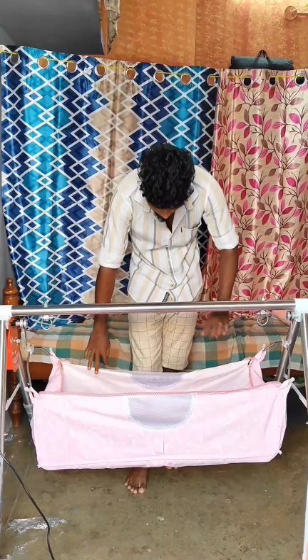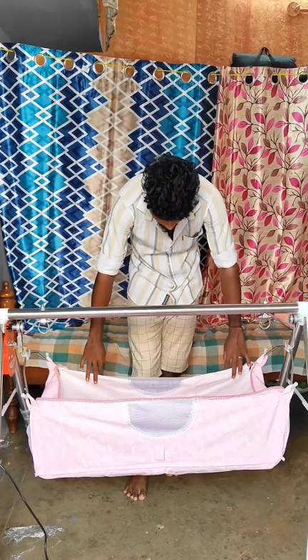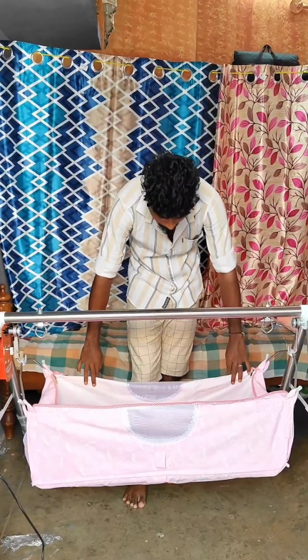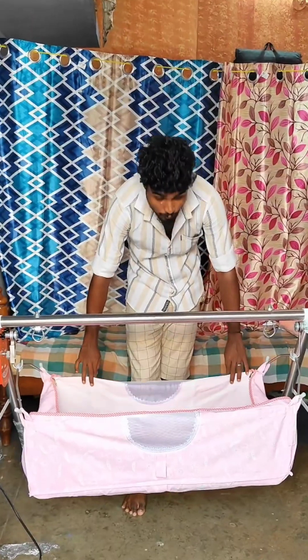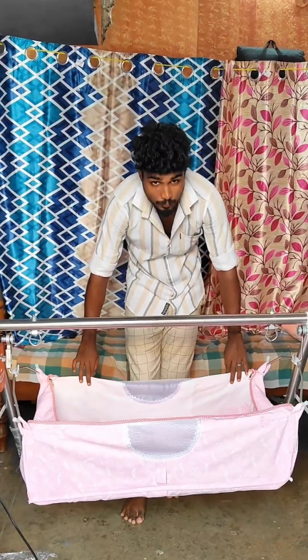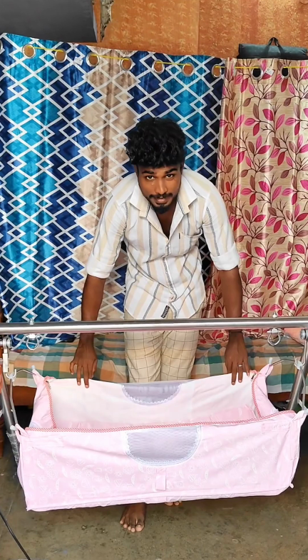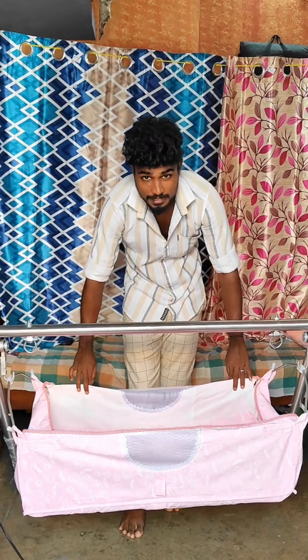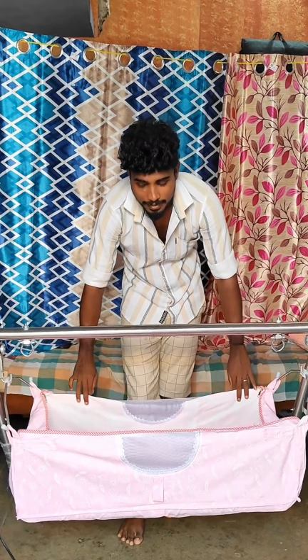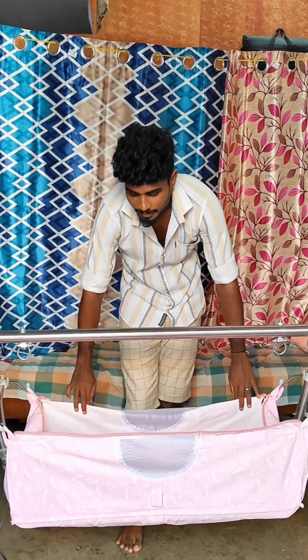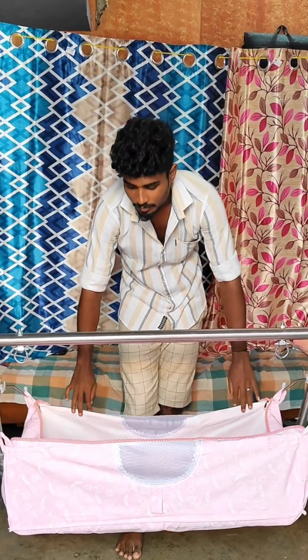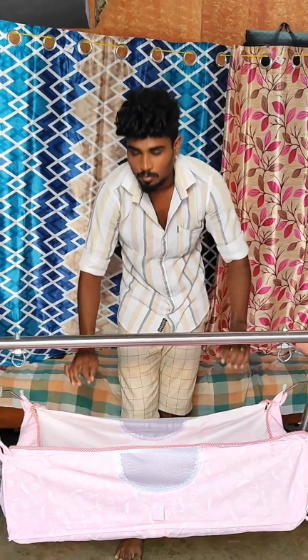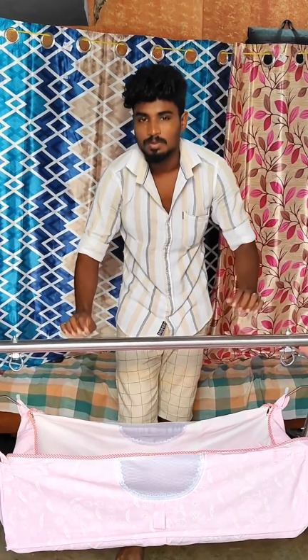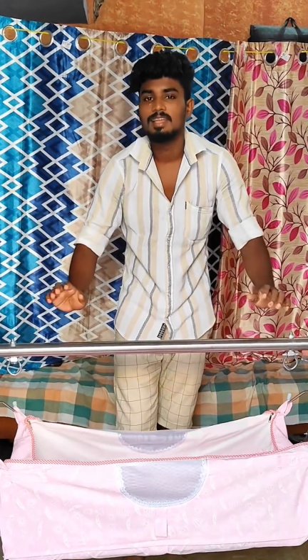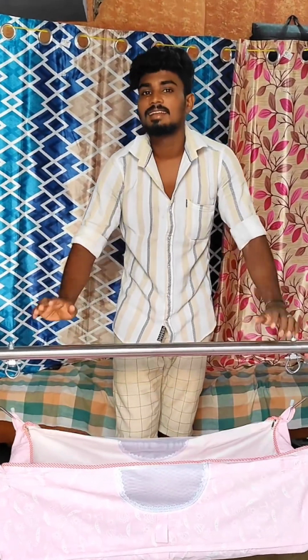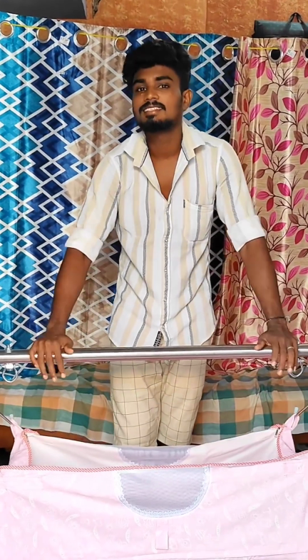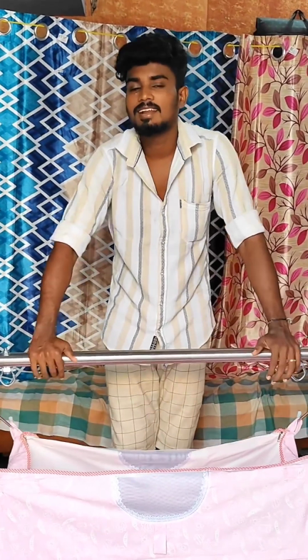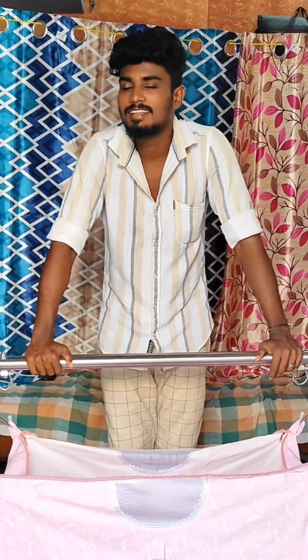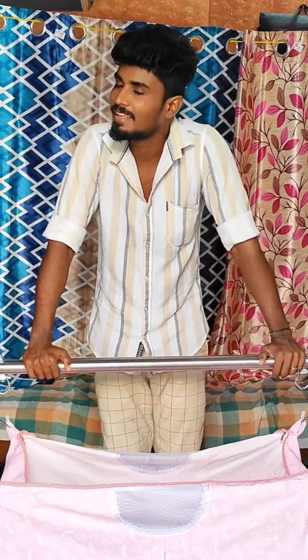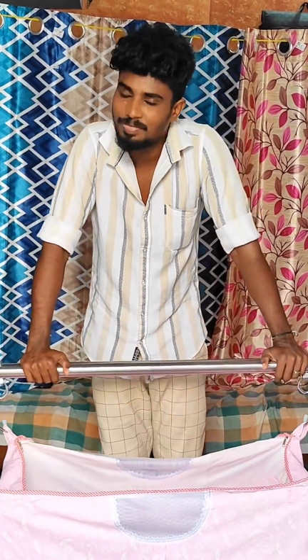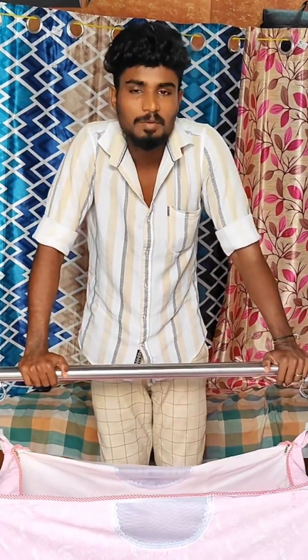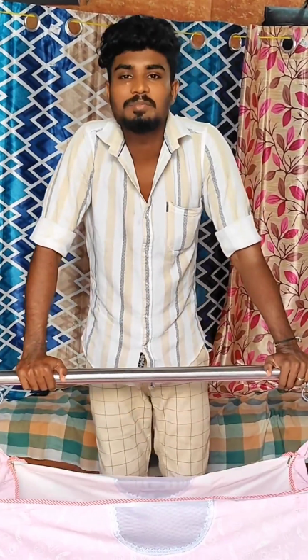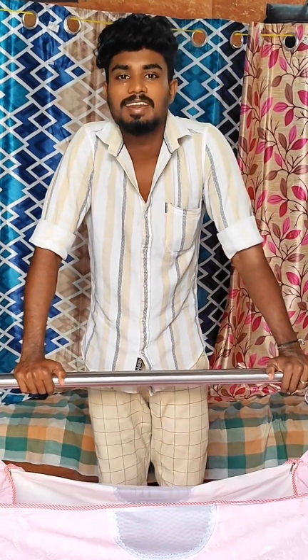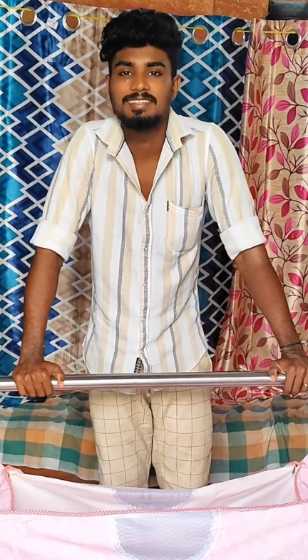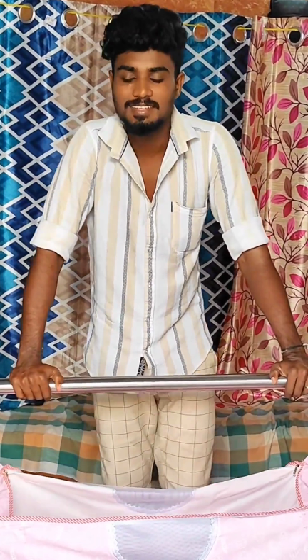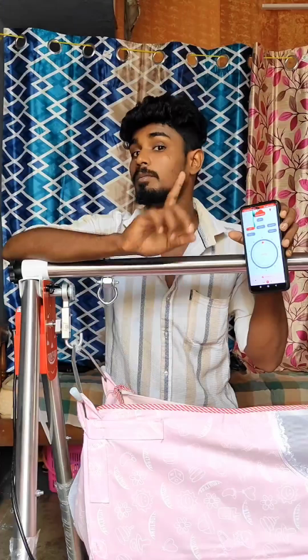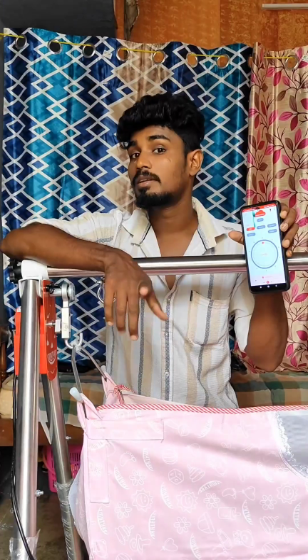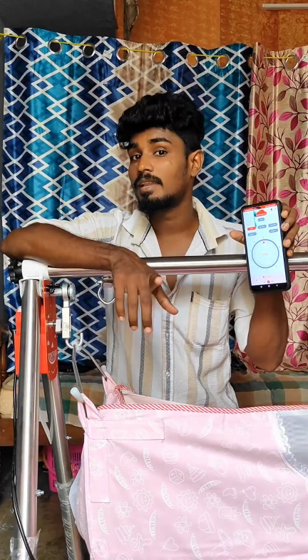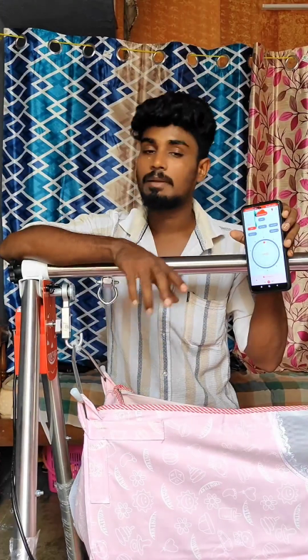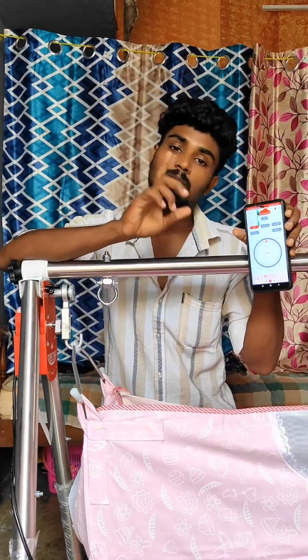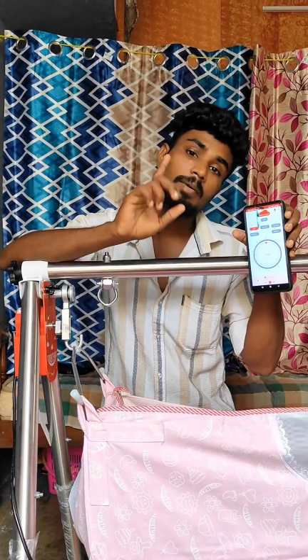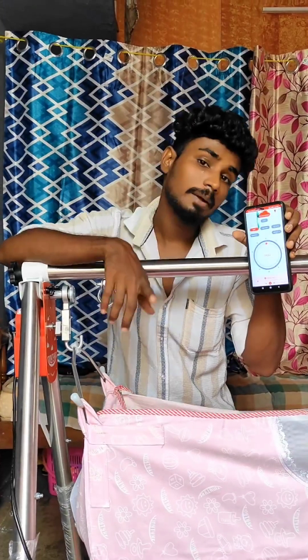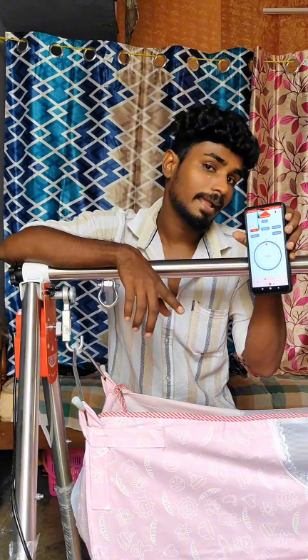We can use this with up to 20kg weight. There is no electric shock hazard. We can use this with a mobile app.